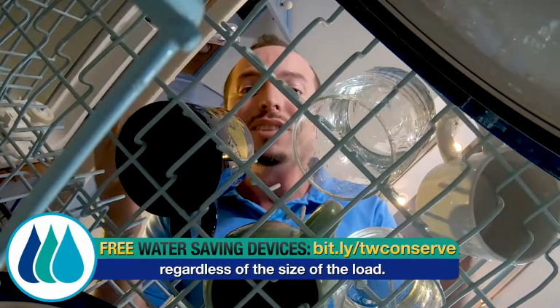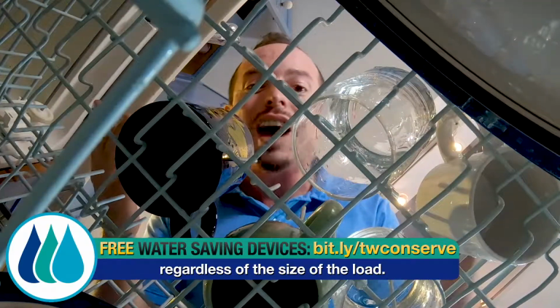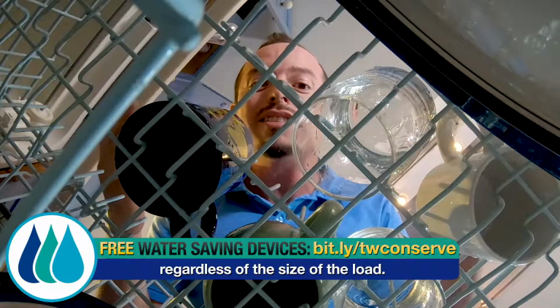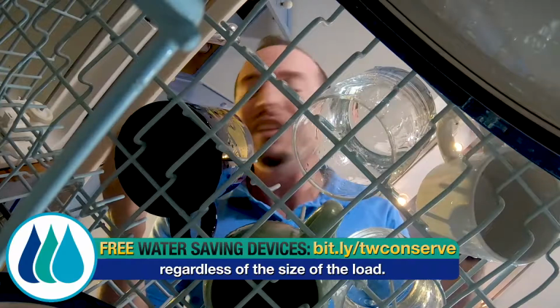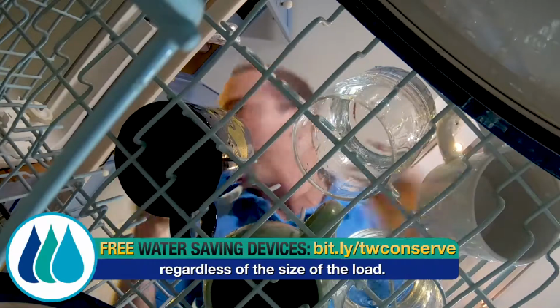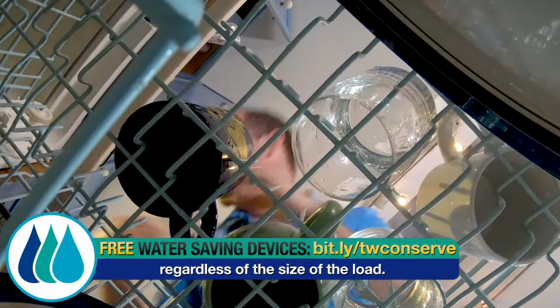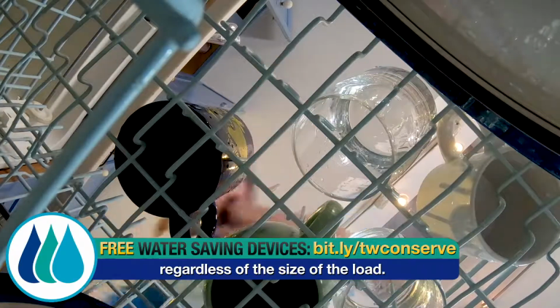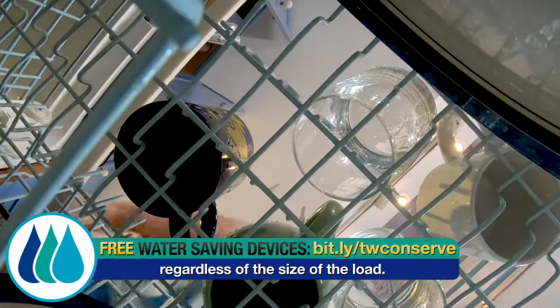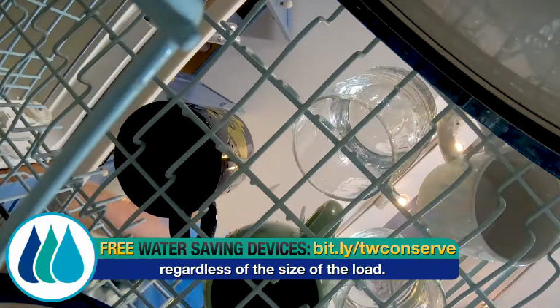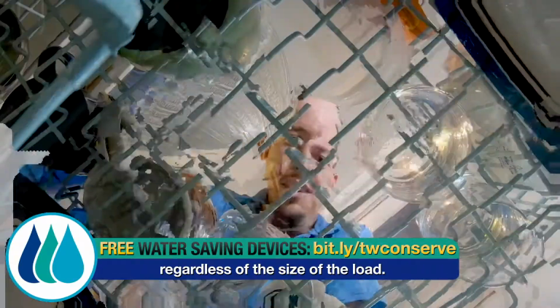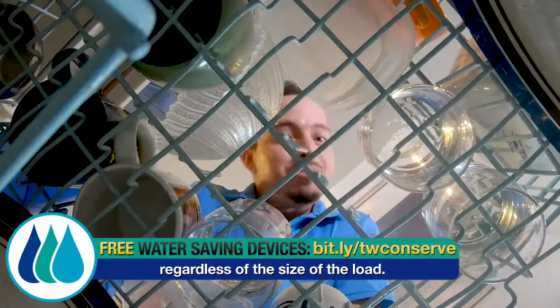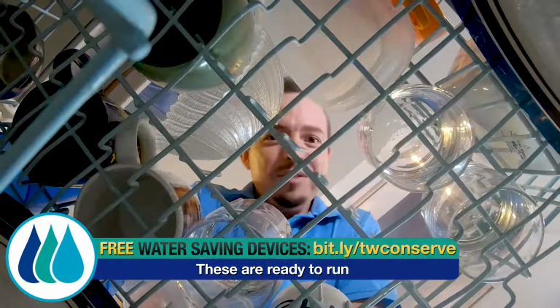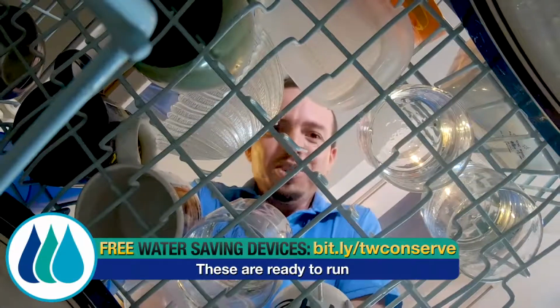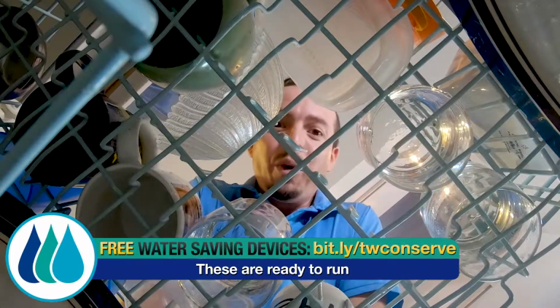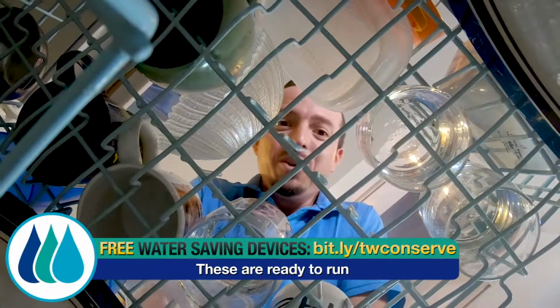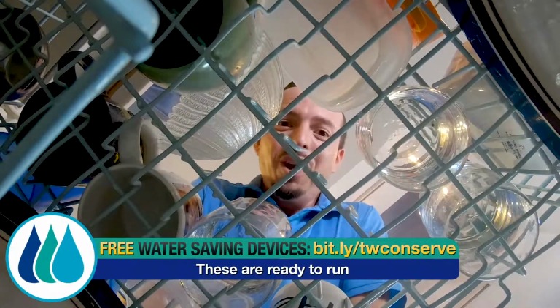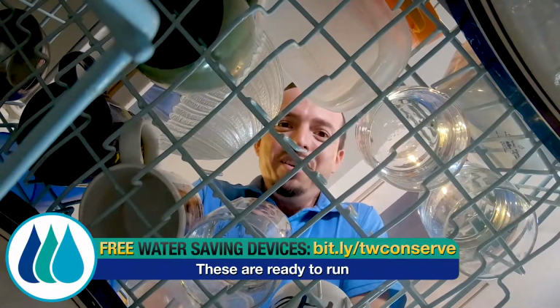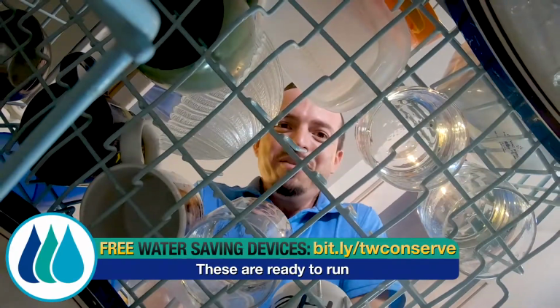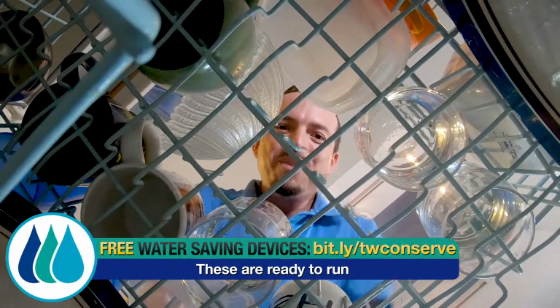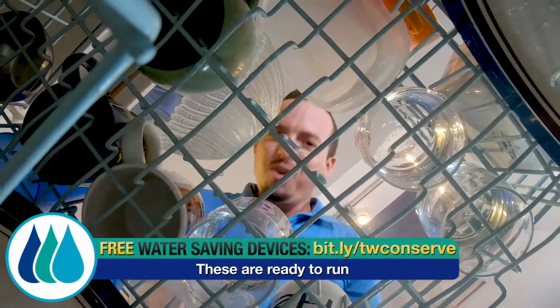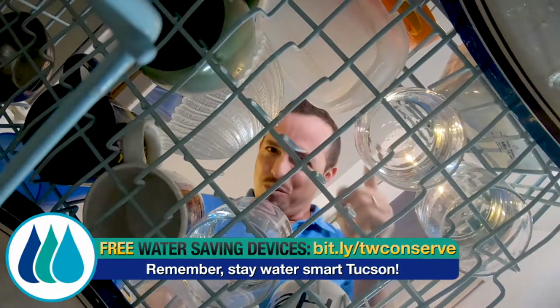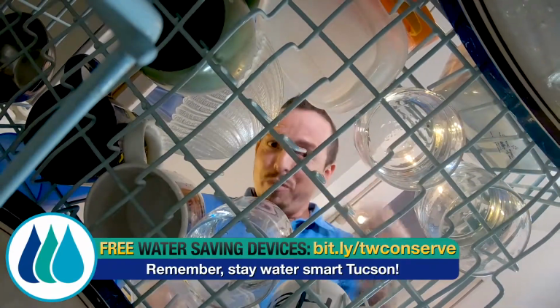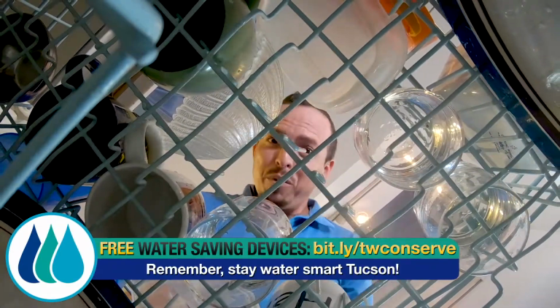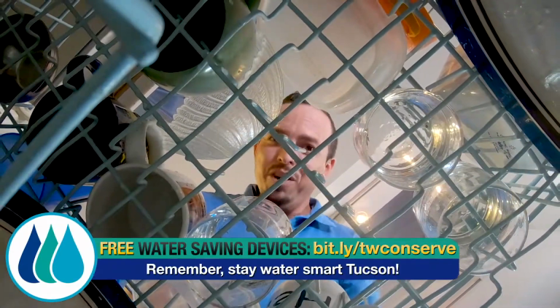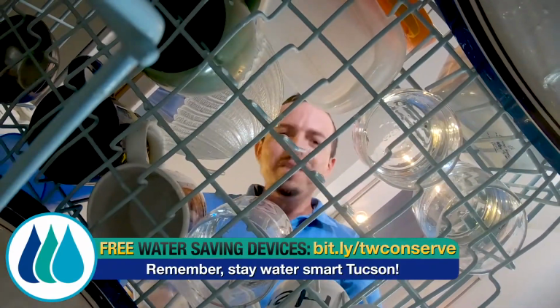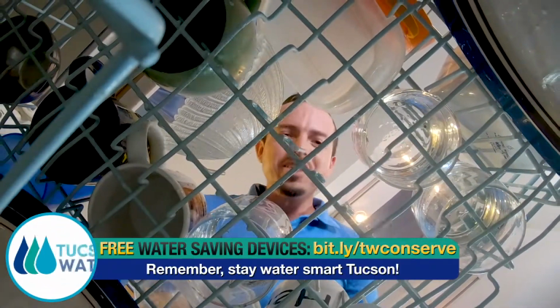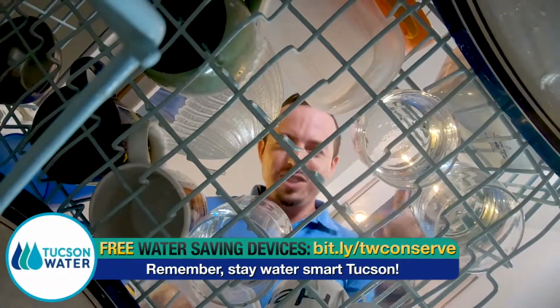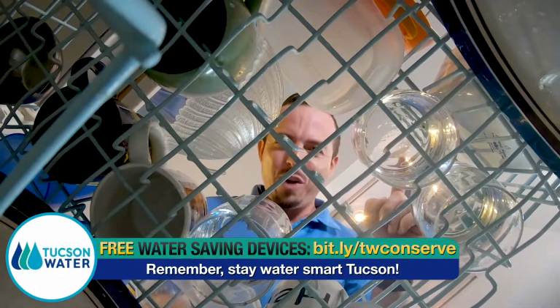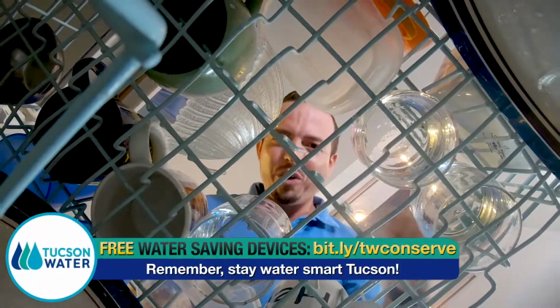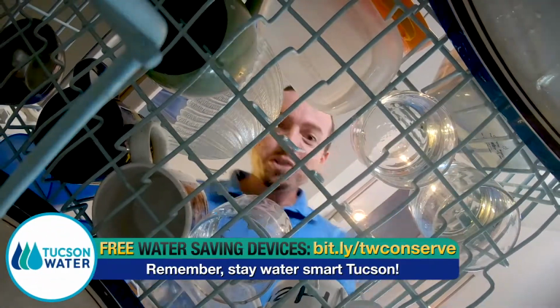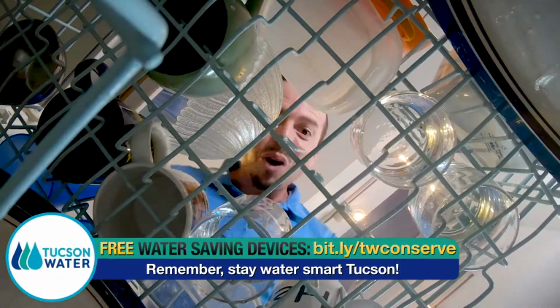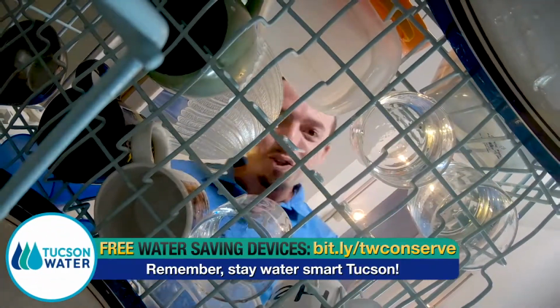These are ready to run. Remember, stay water smart, Tucson!